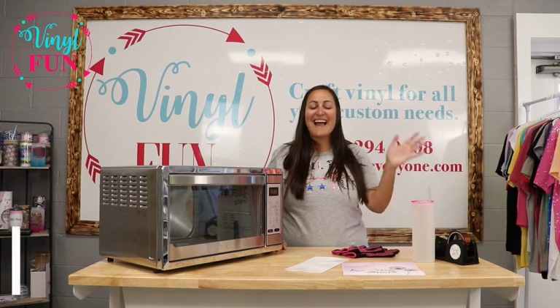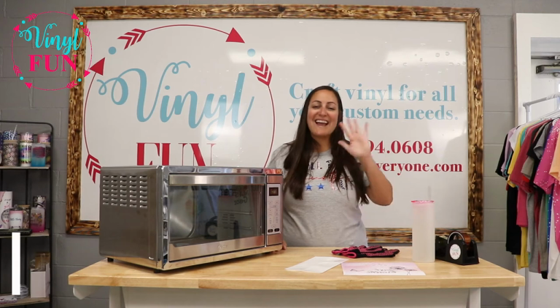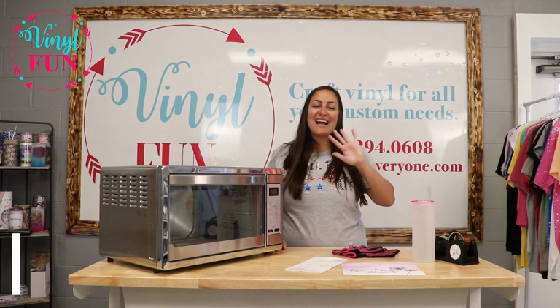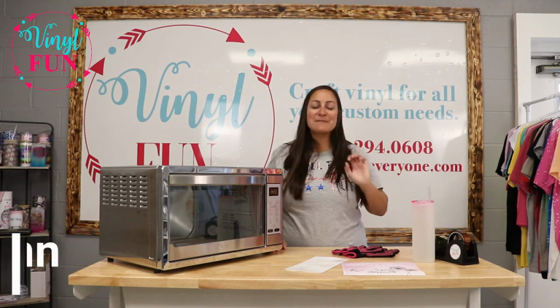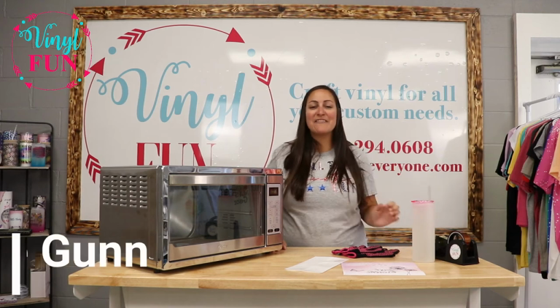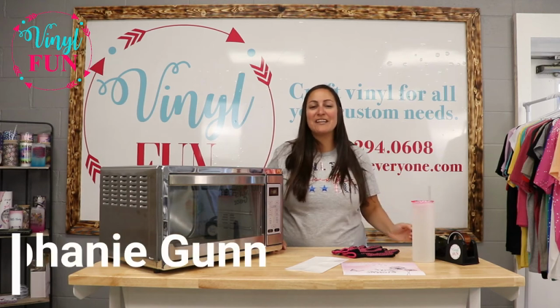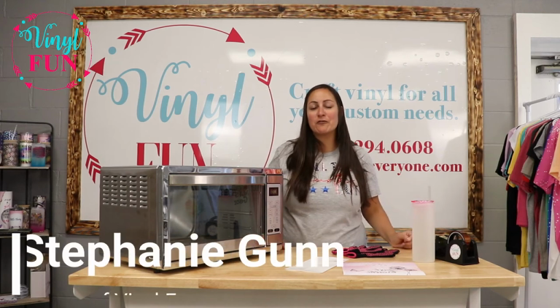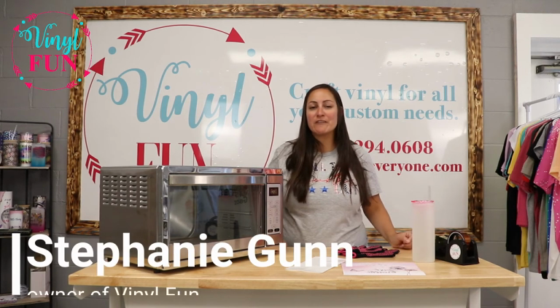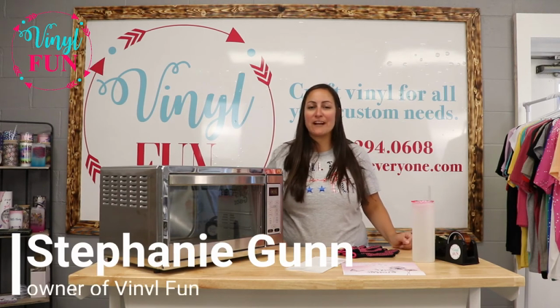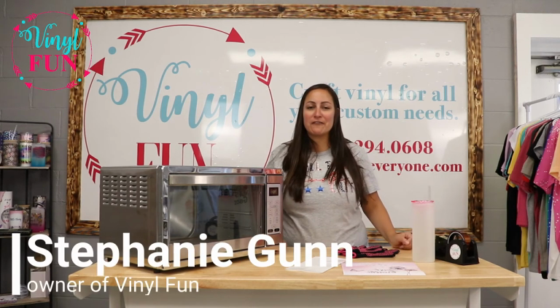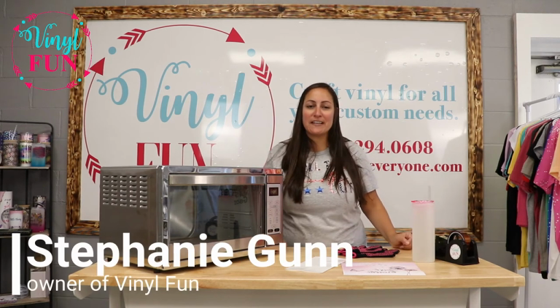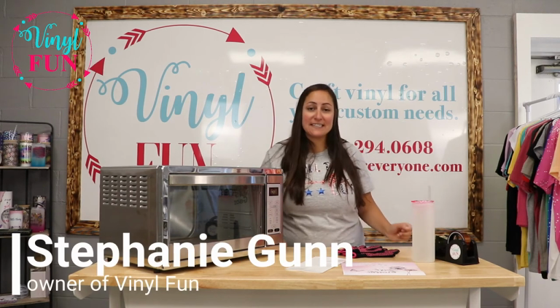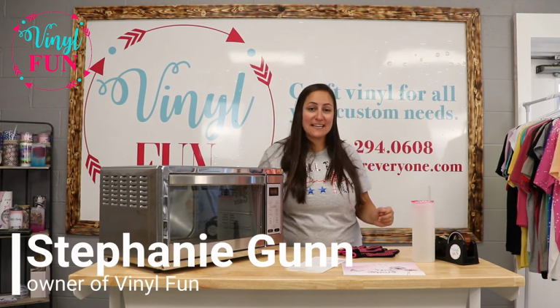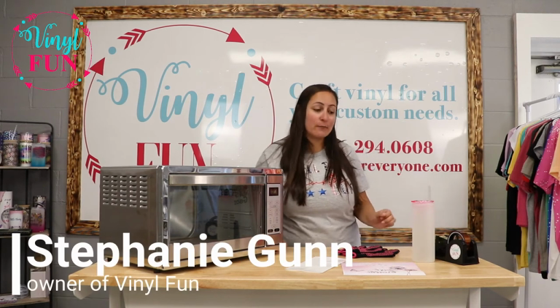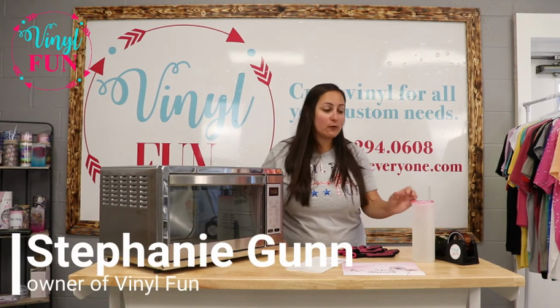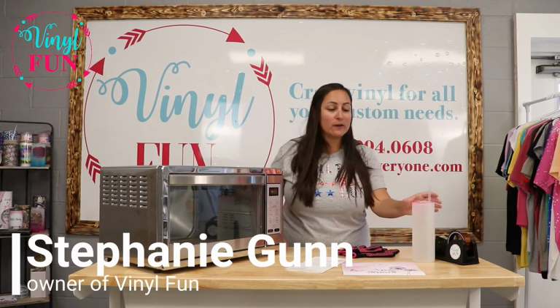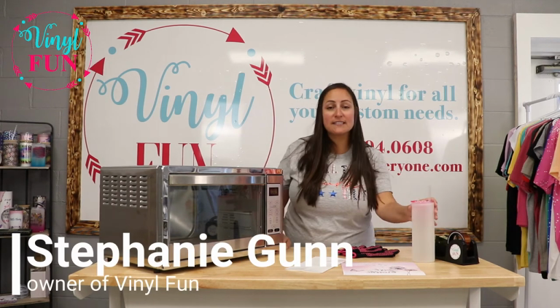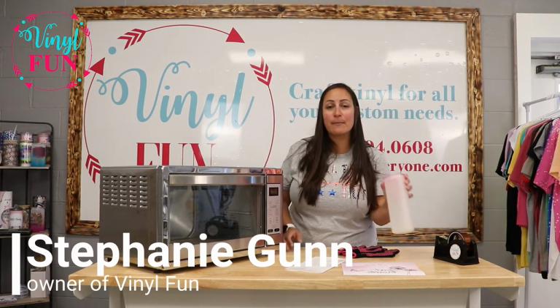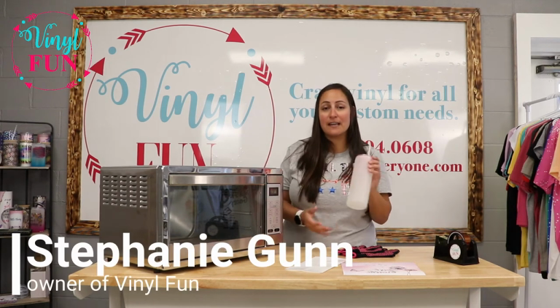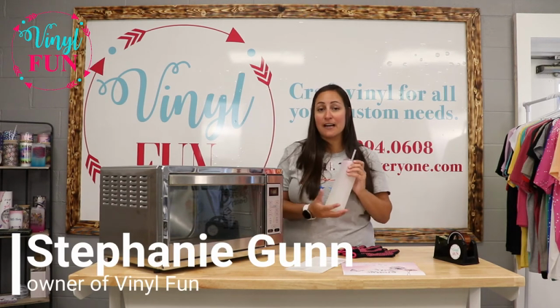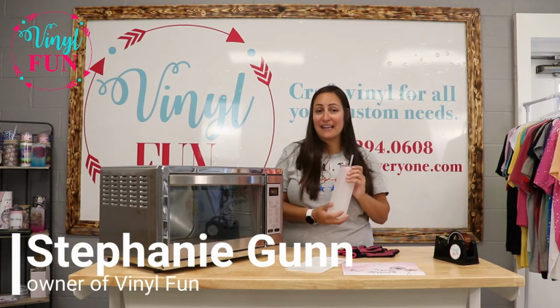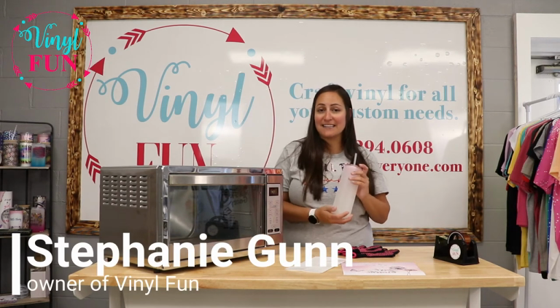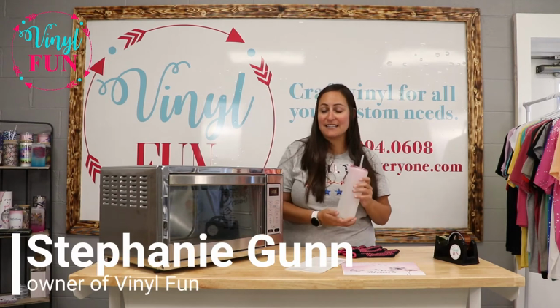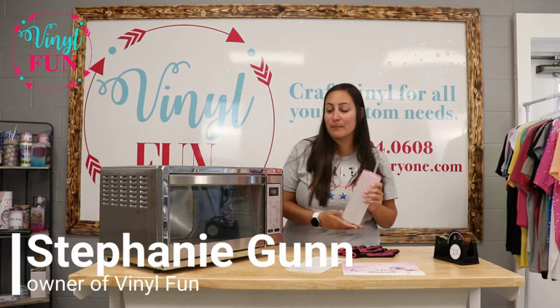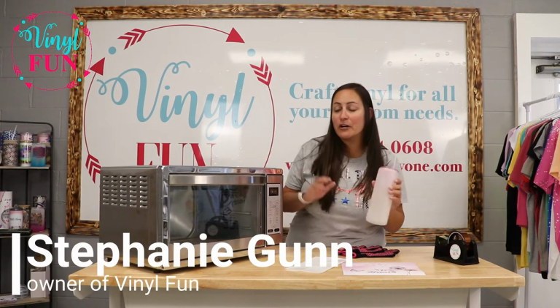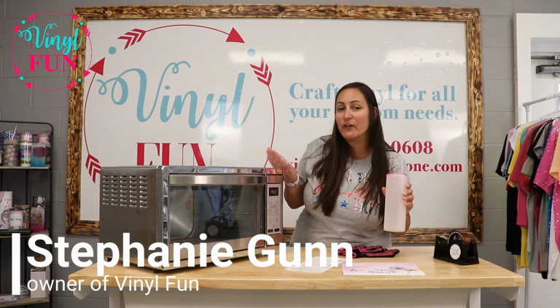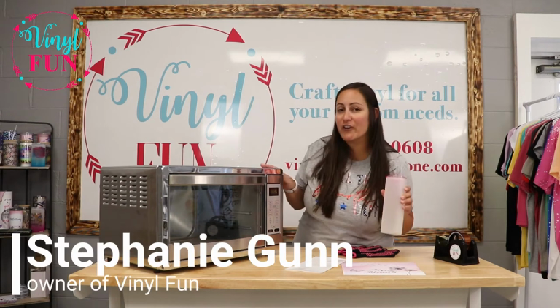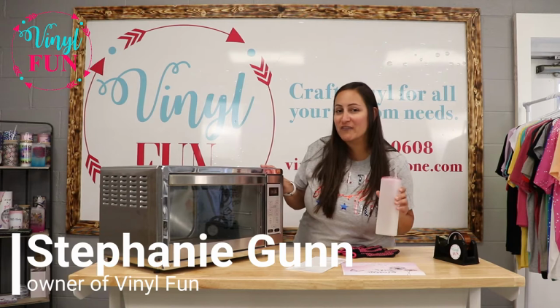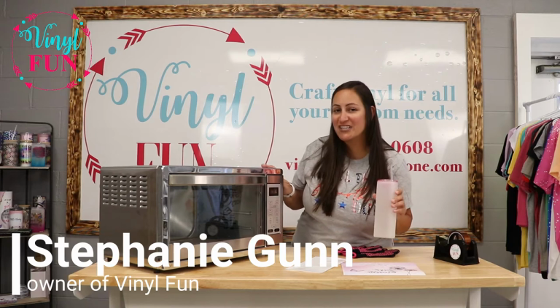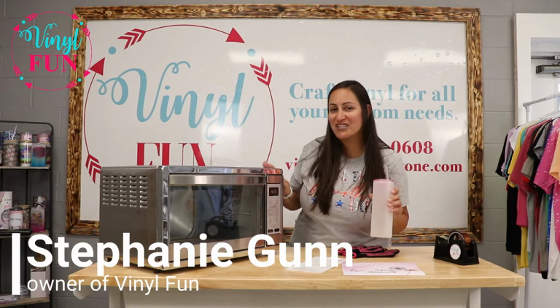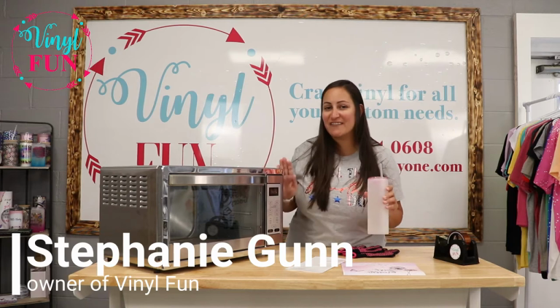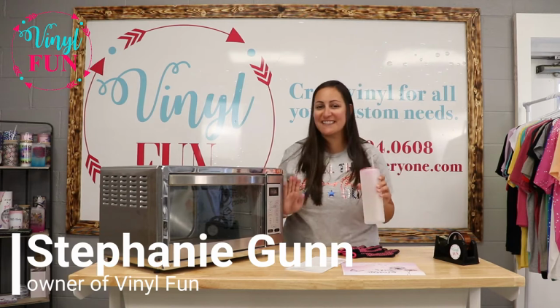Hi, I'm Stephanie, owner at Vinyl Fun, and today we are going to bake a glass tumbler with our convection oven.